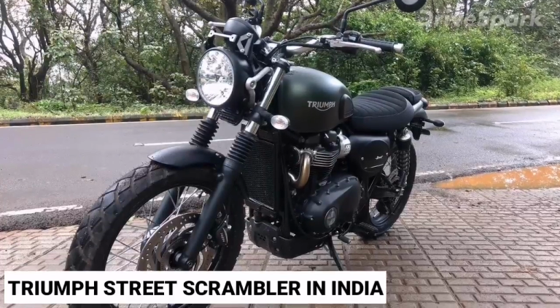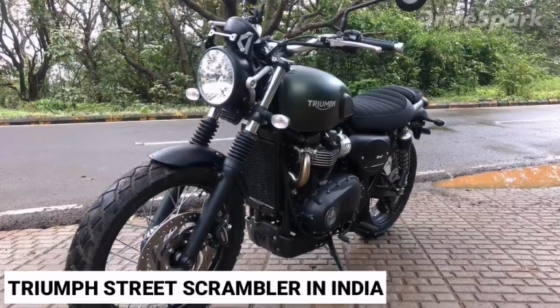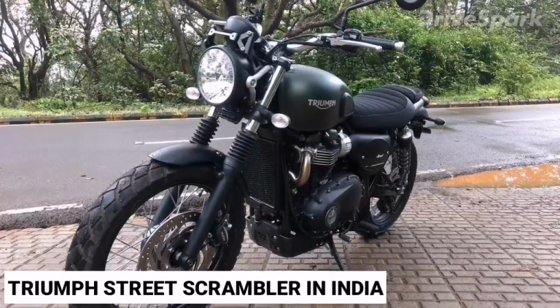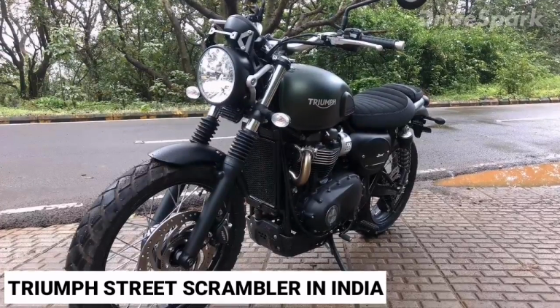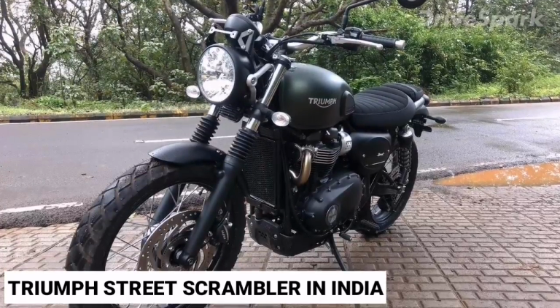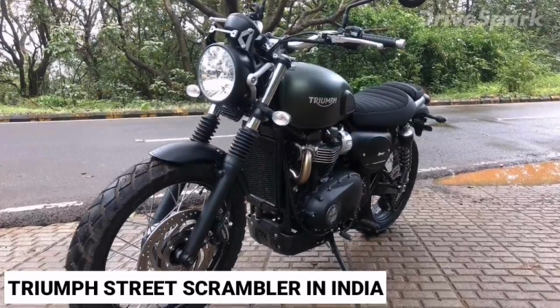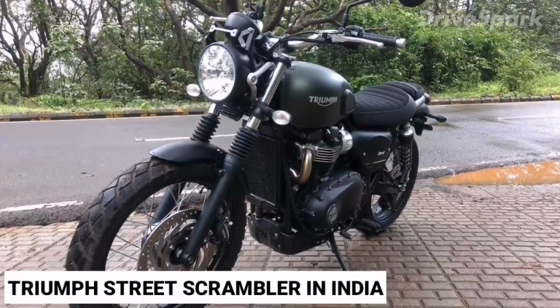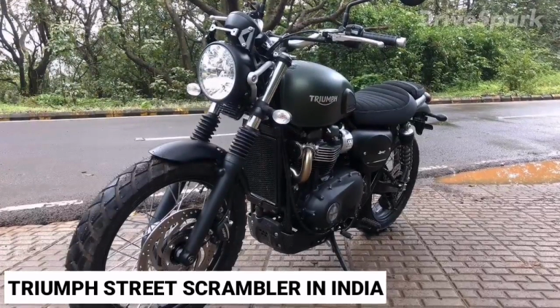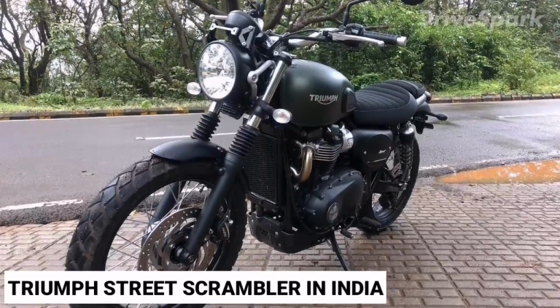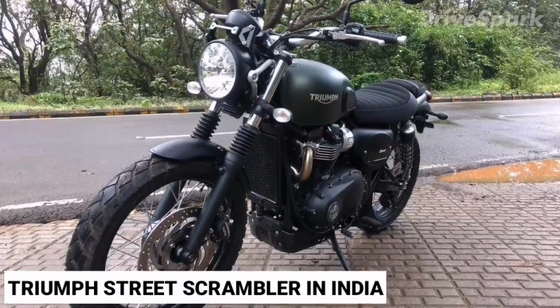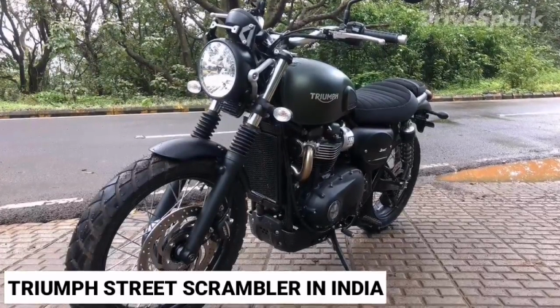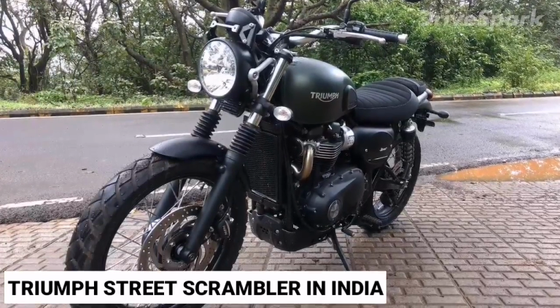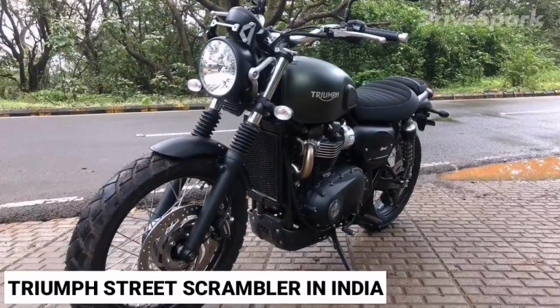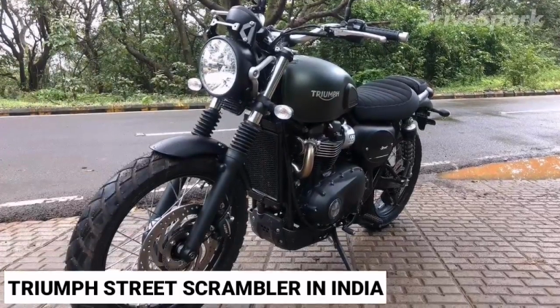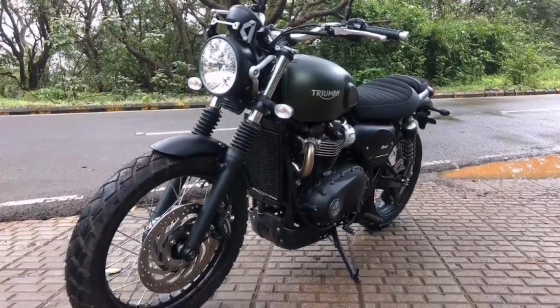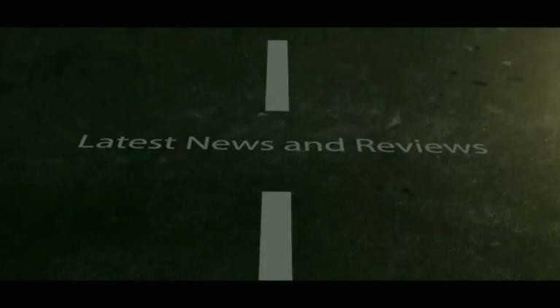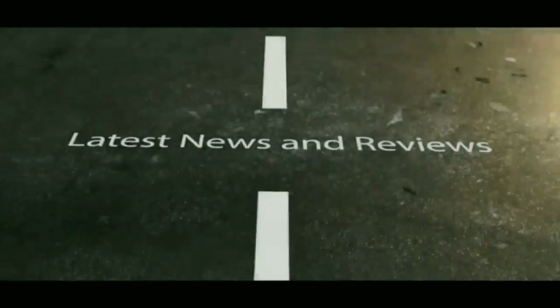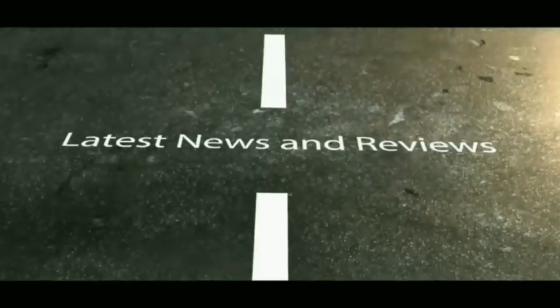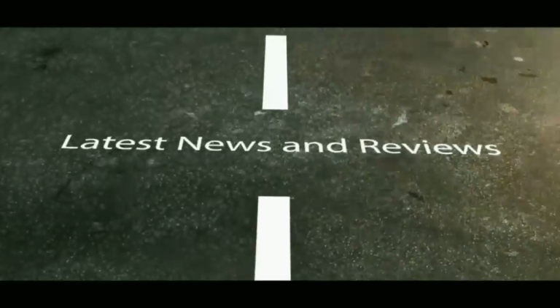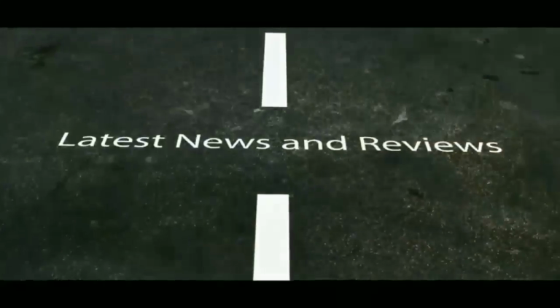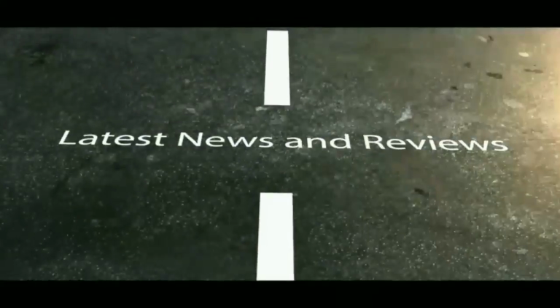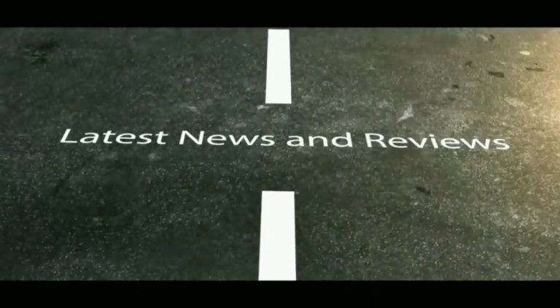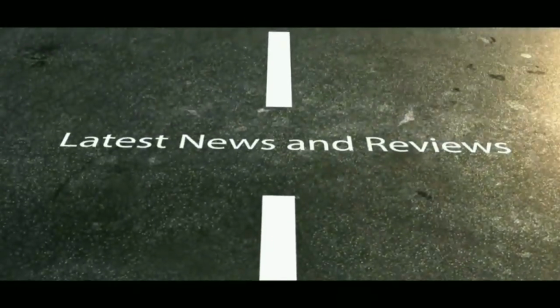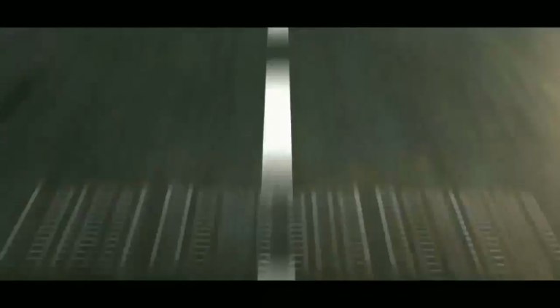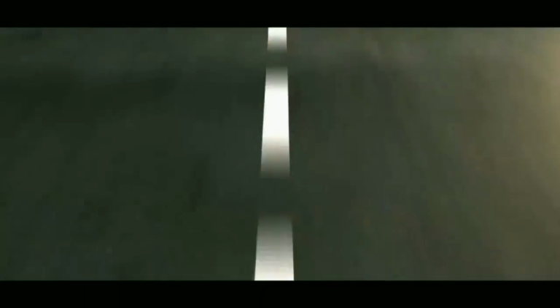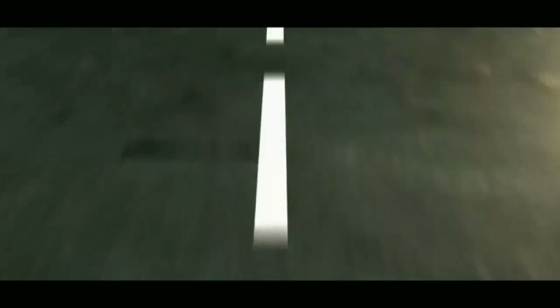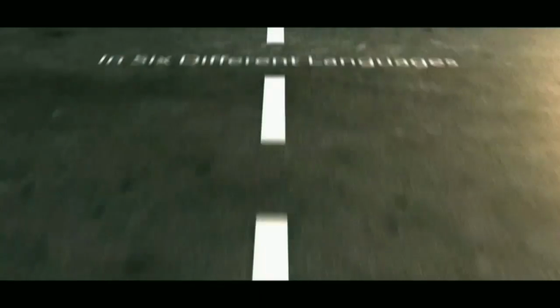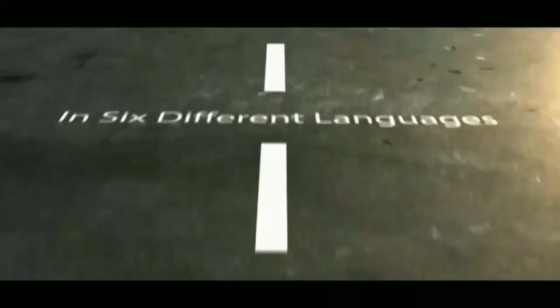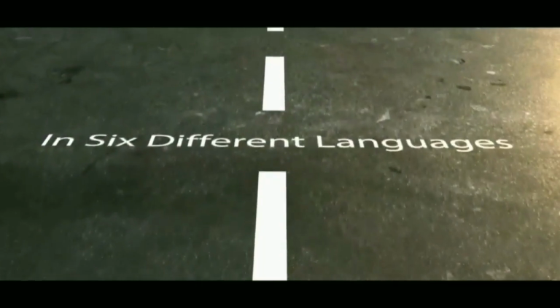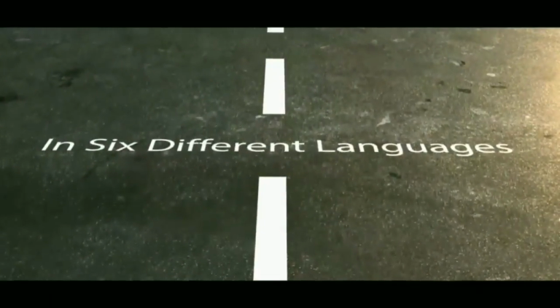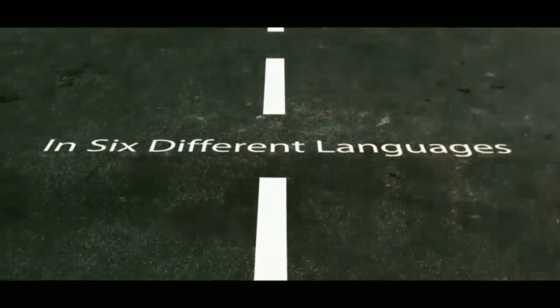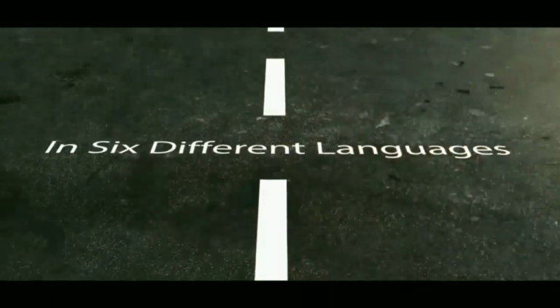In the Indian market, it competes with the Ducati Scrambler. For more auto news, auto updates, and auto reviews, stay tuned to DriveSpark.